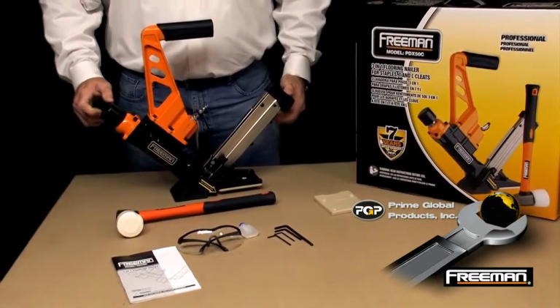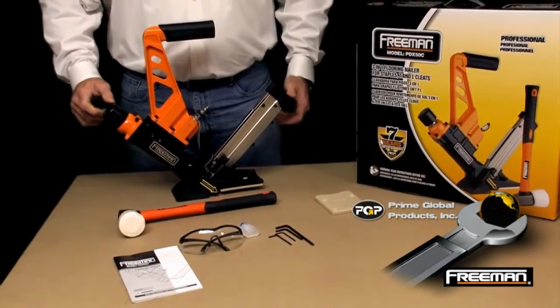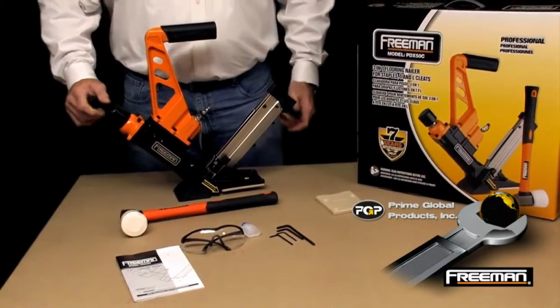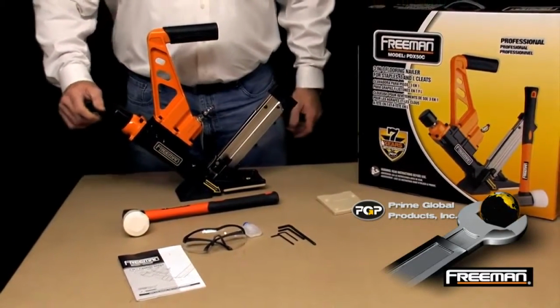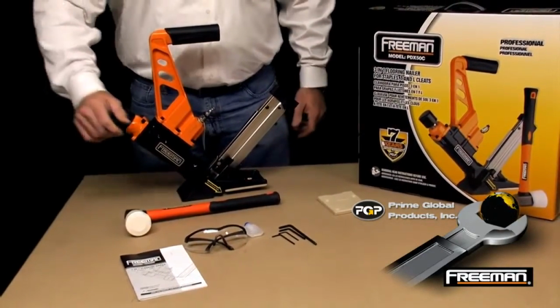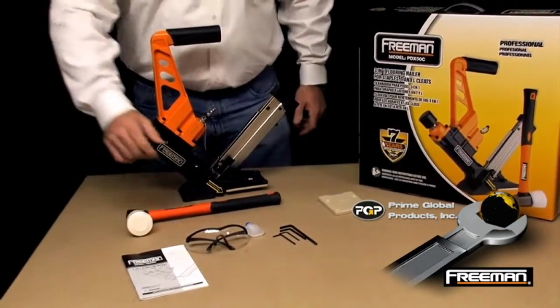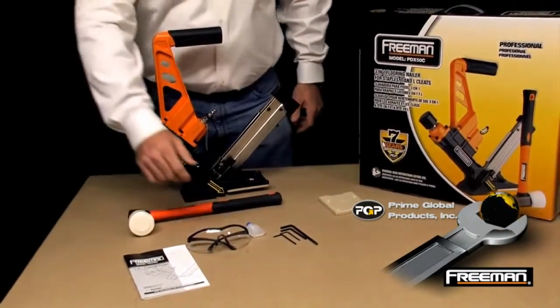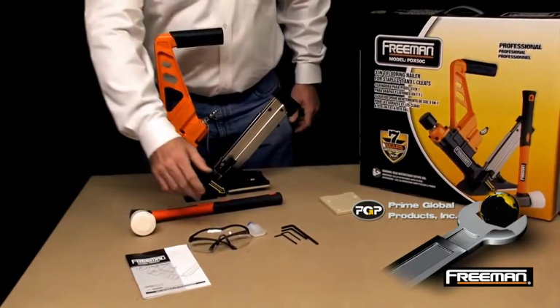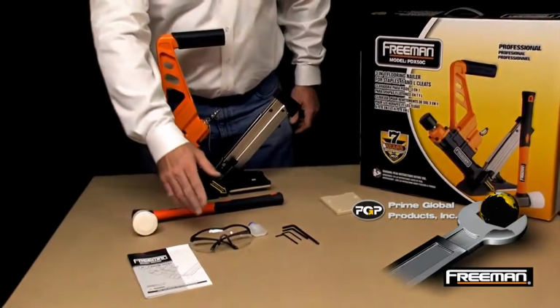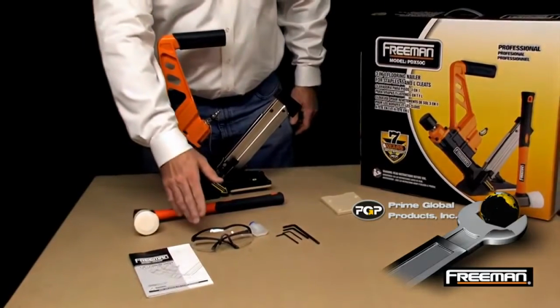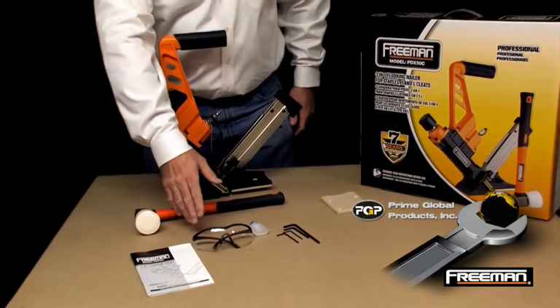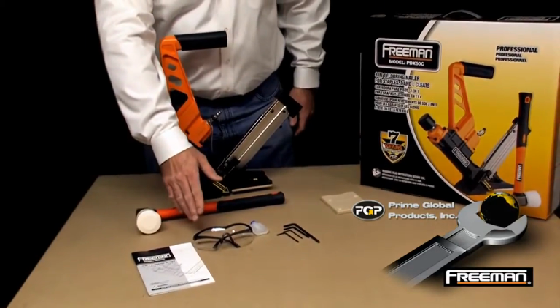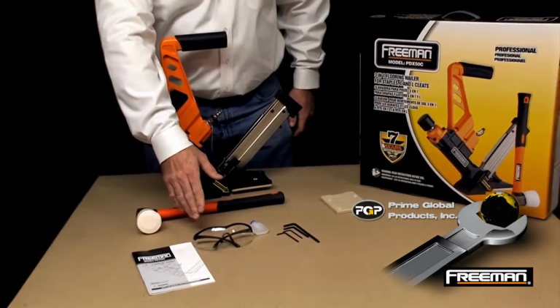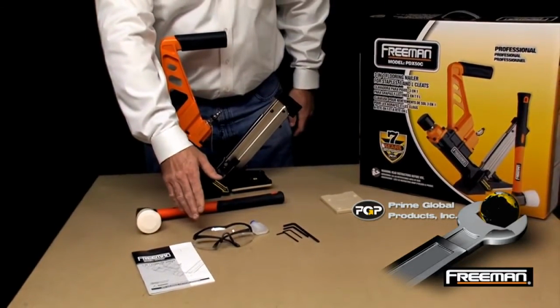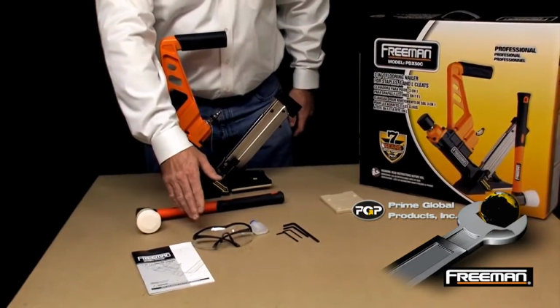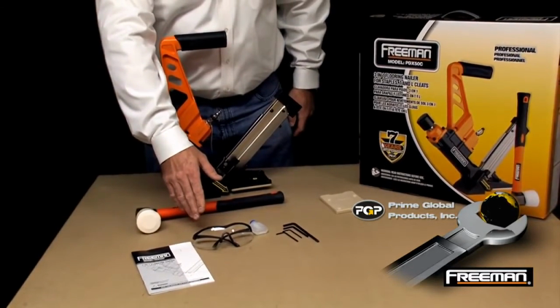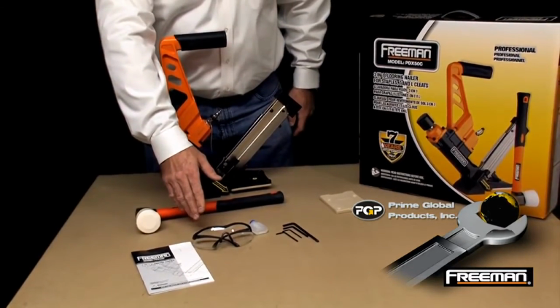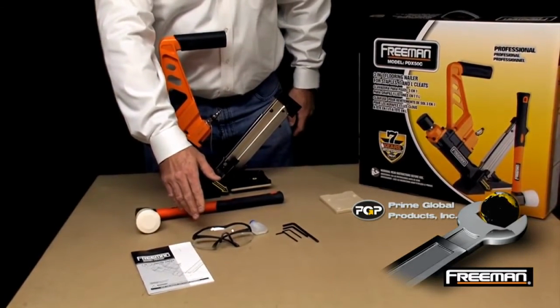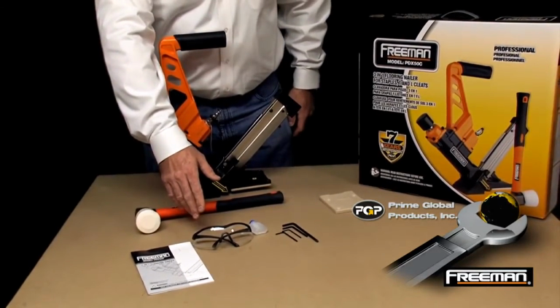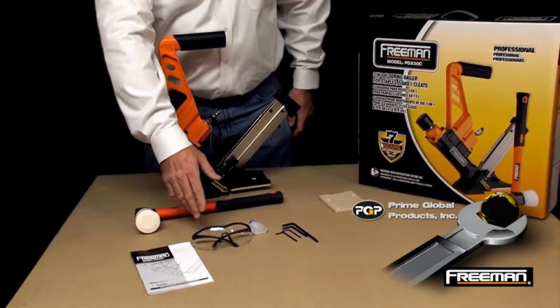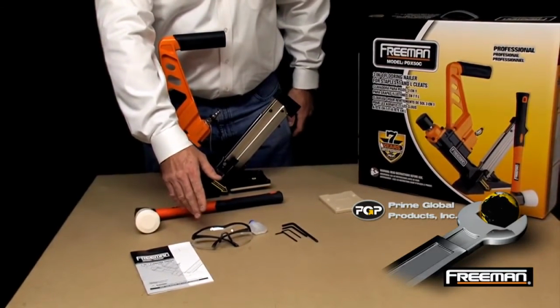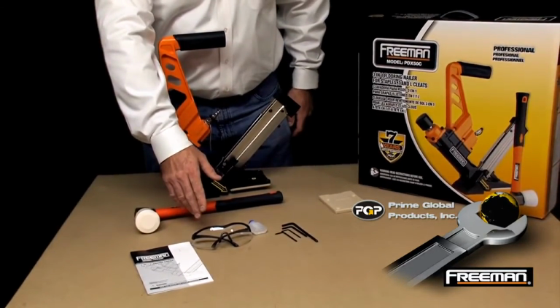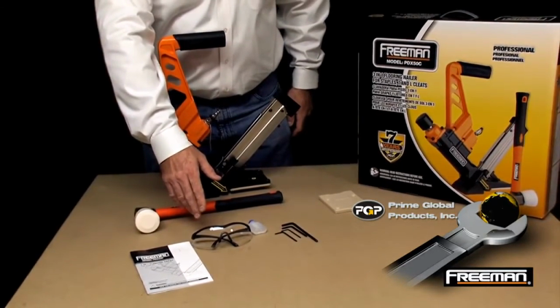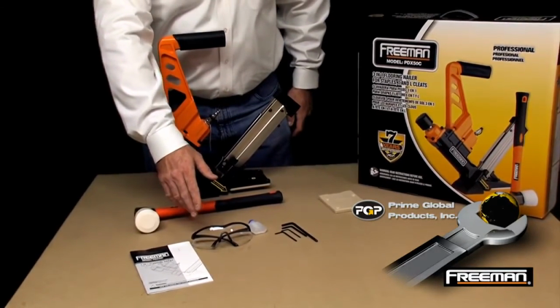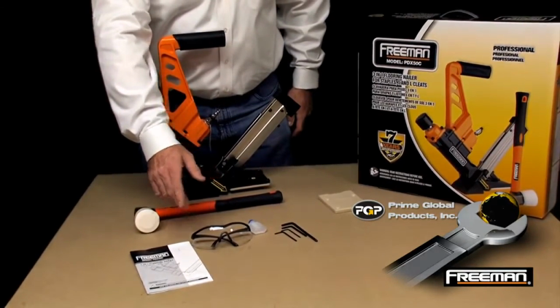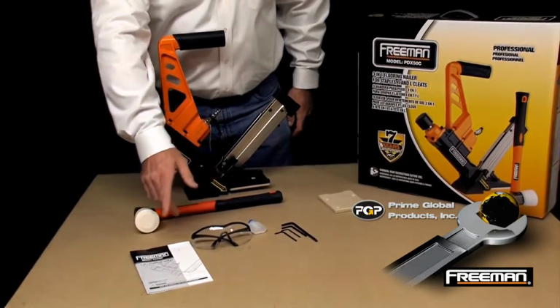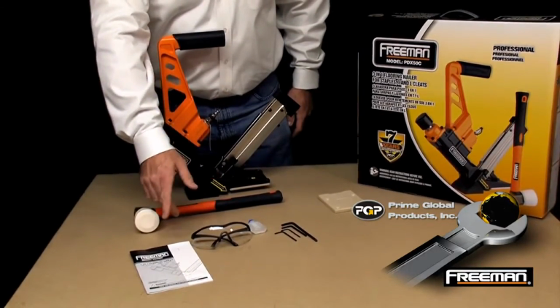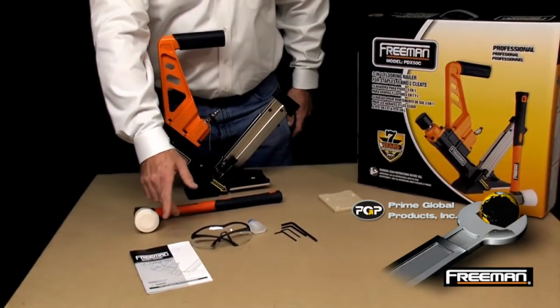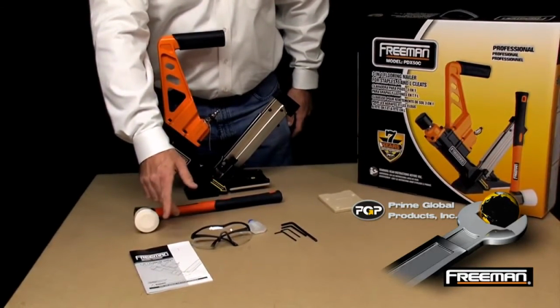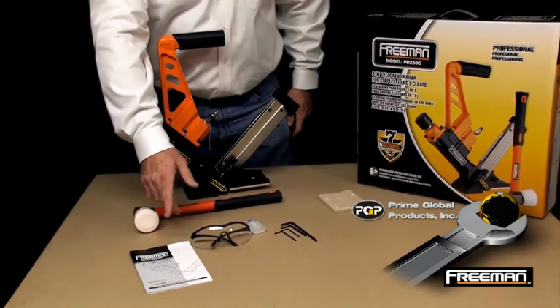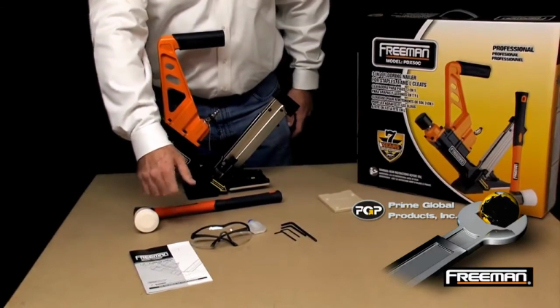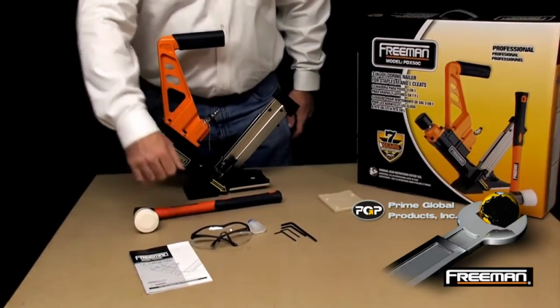Always wear your safety goggles when using this tool and refer to your product manual for additional safety information.